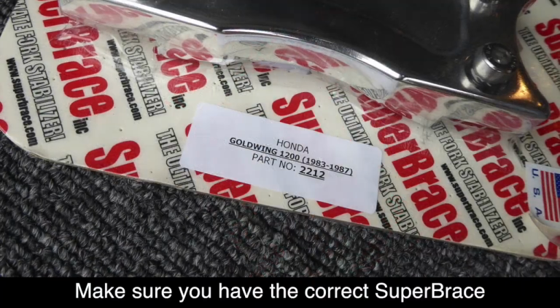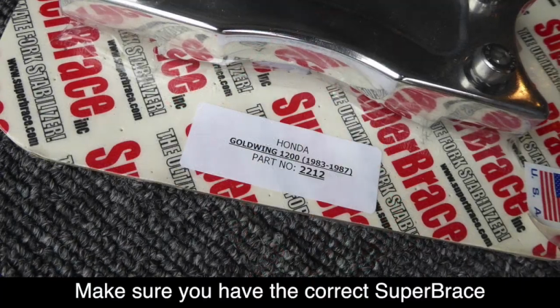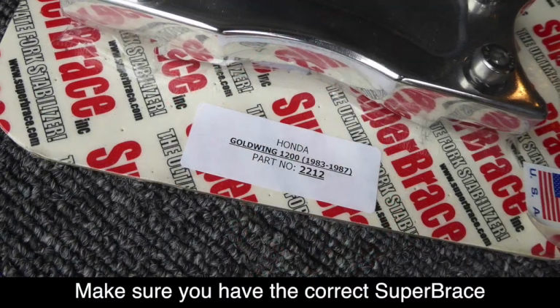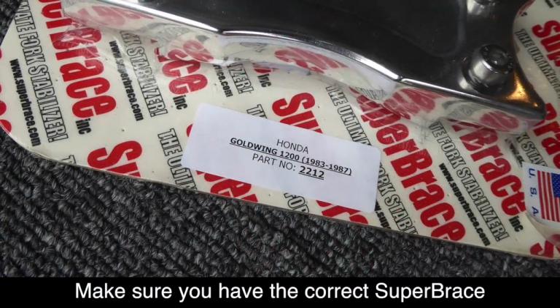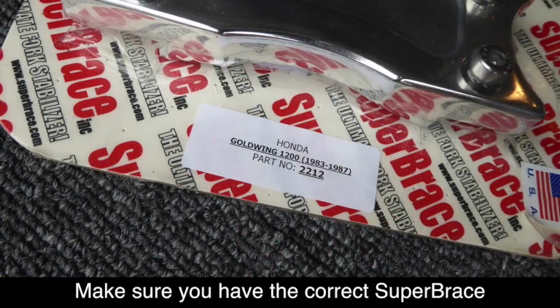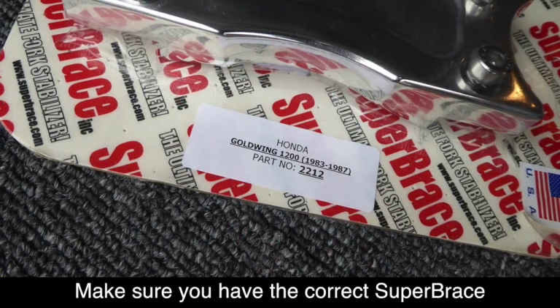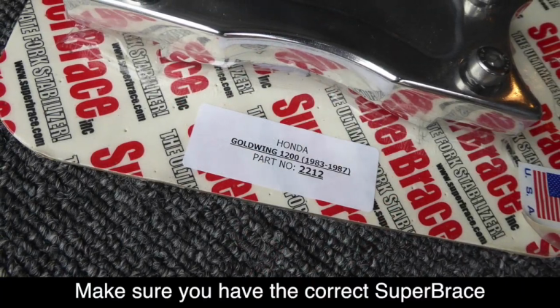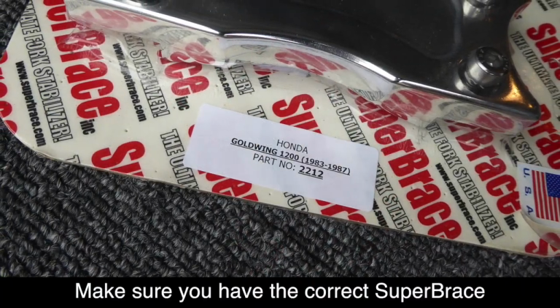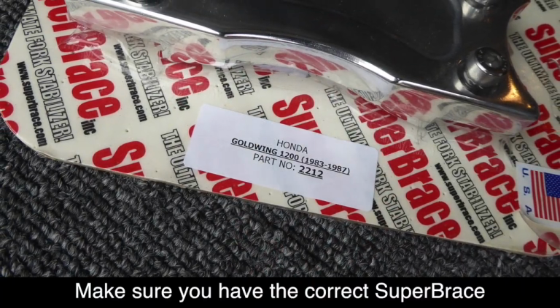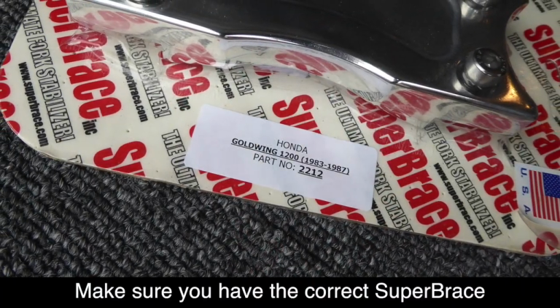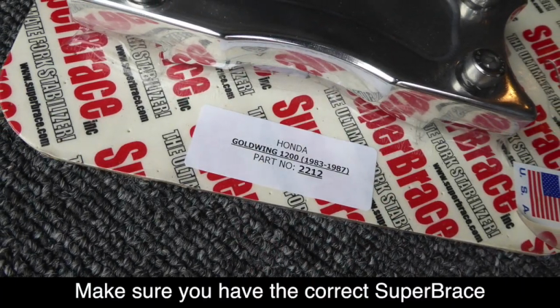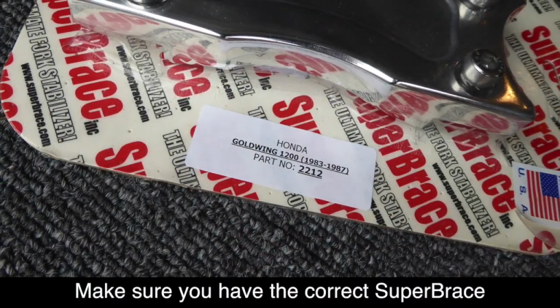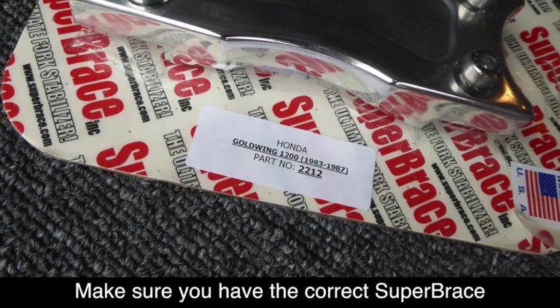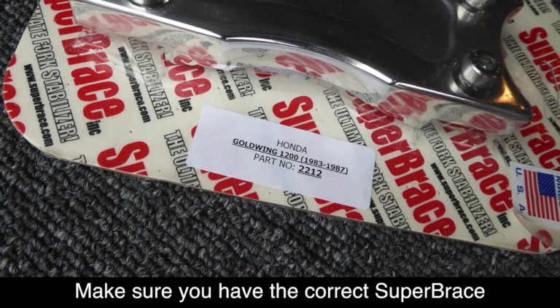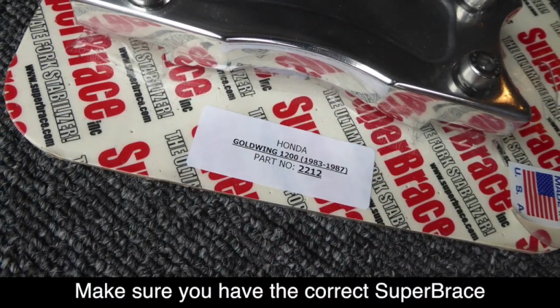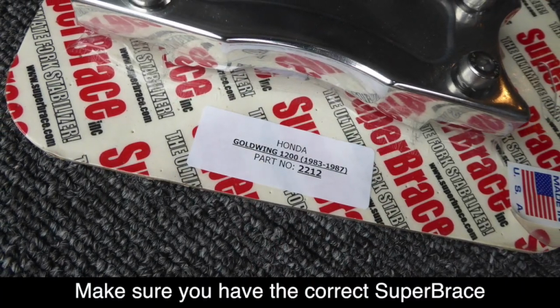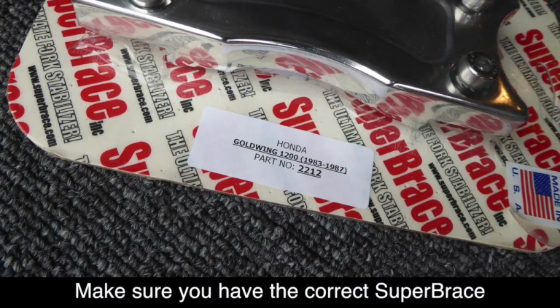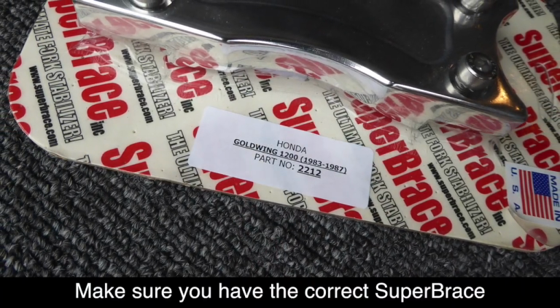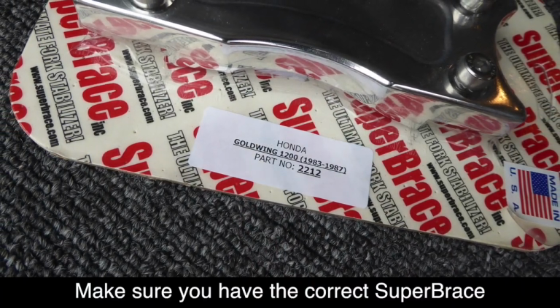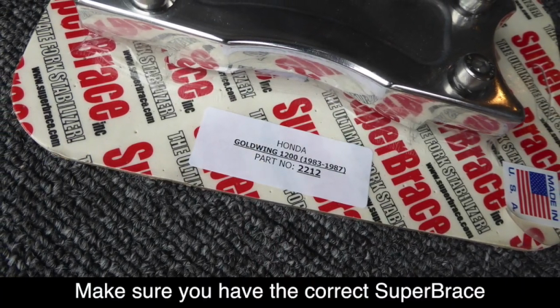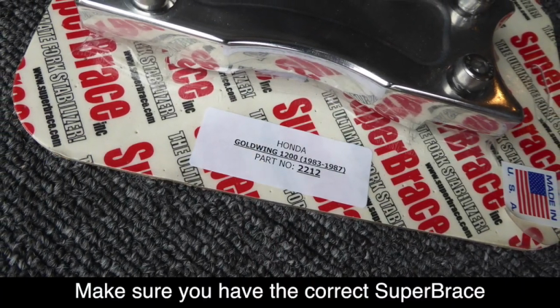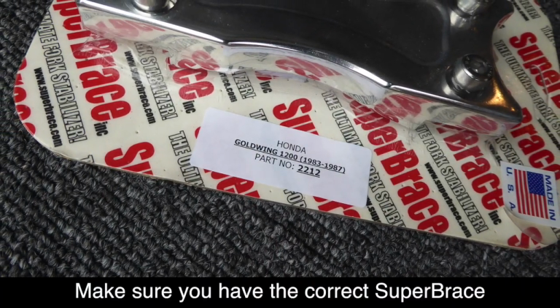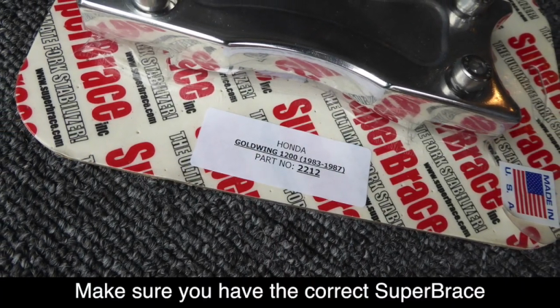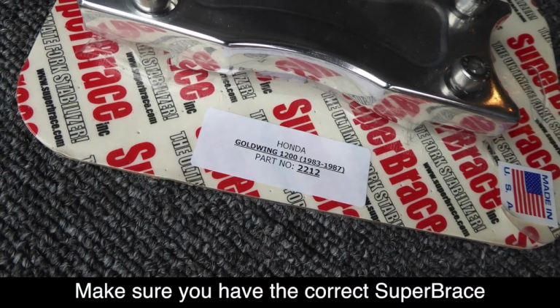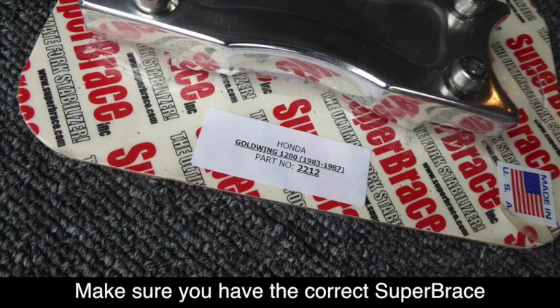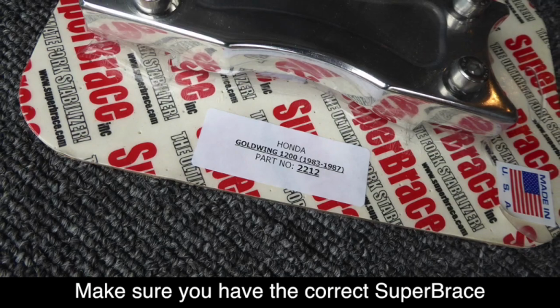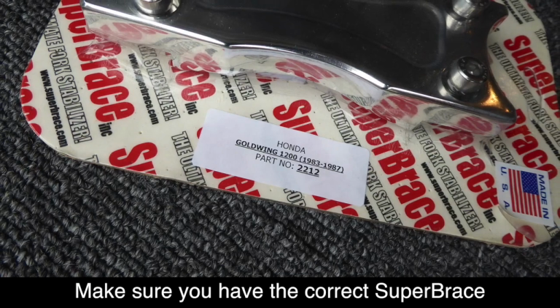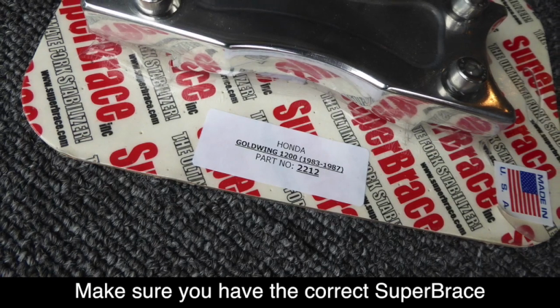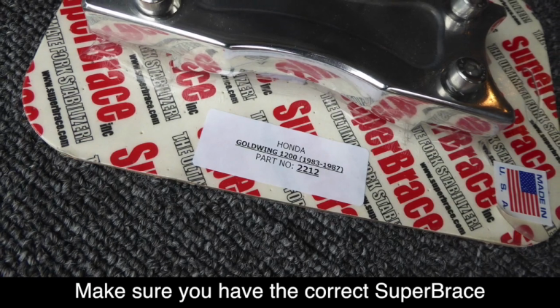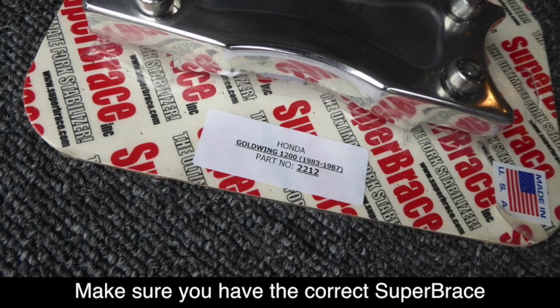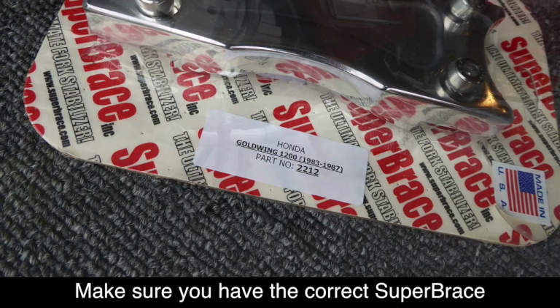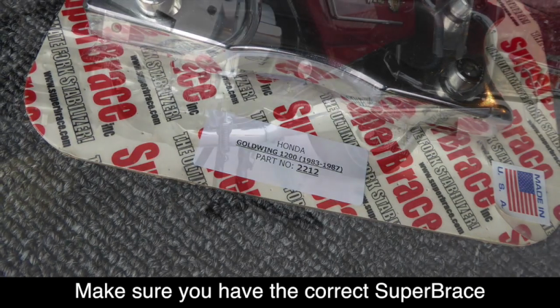Make sure you have the correct Super Brace for your year, make, and model of motorcycle.